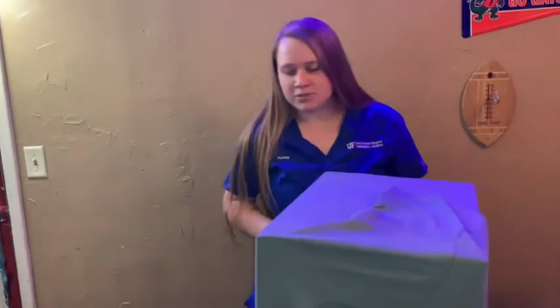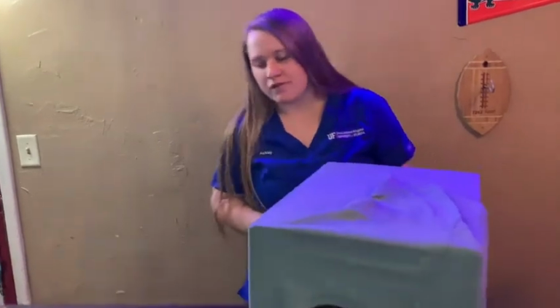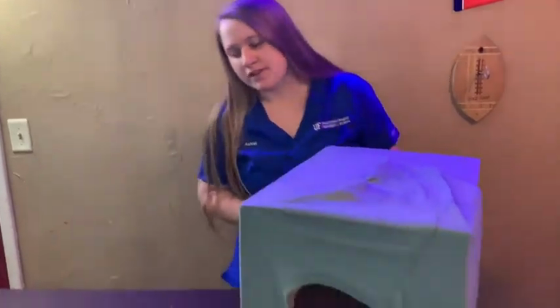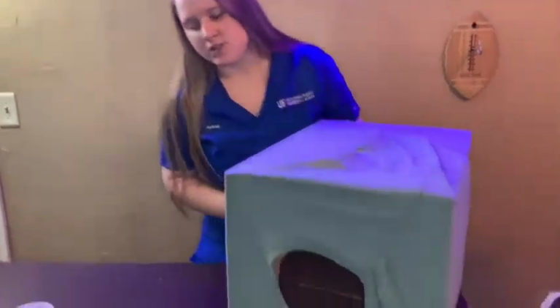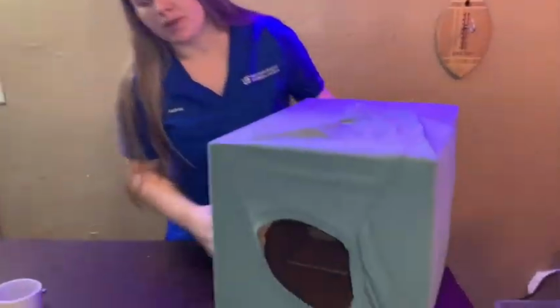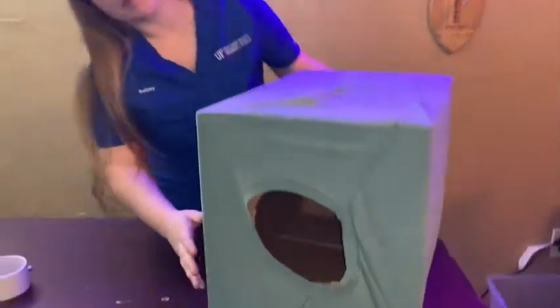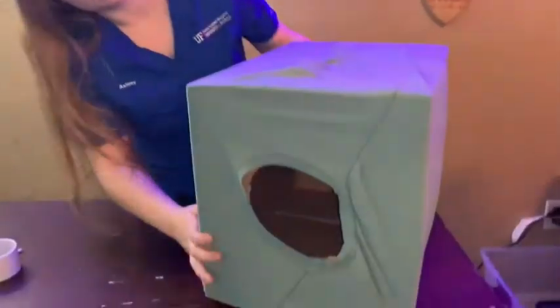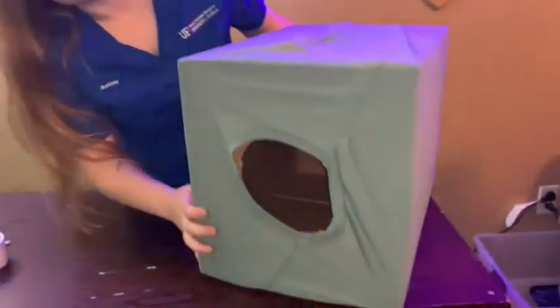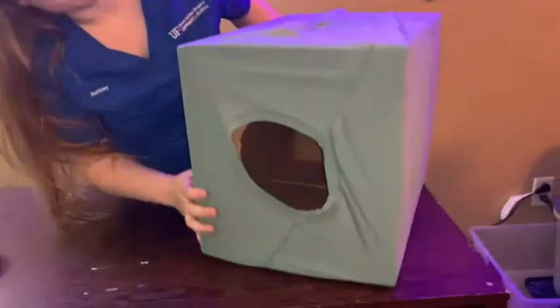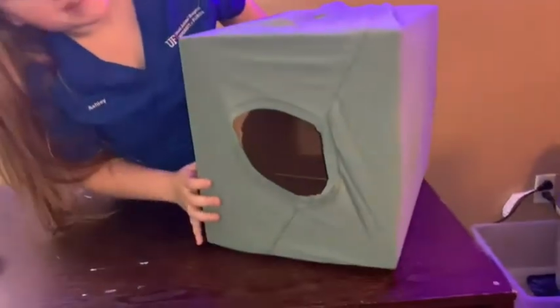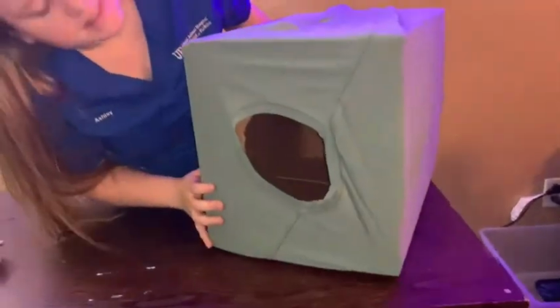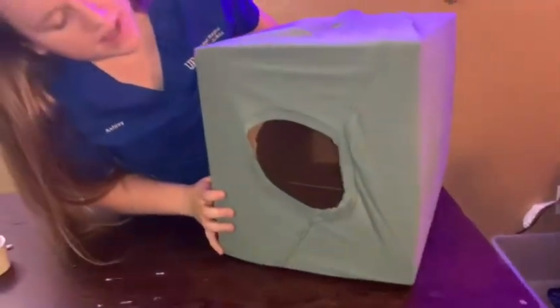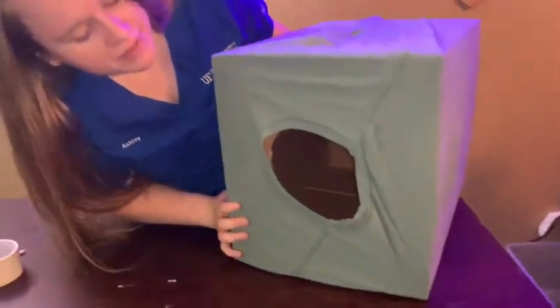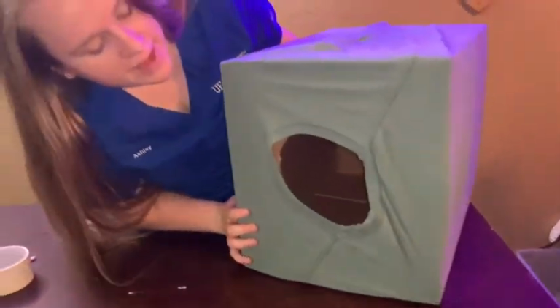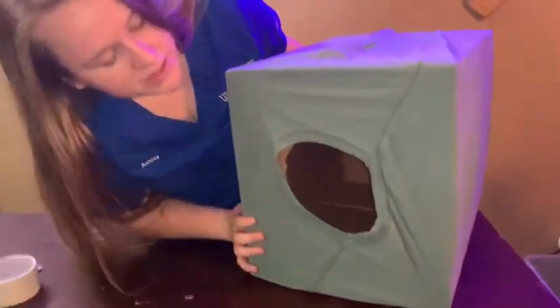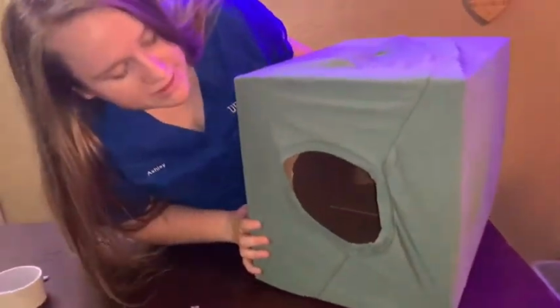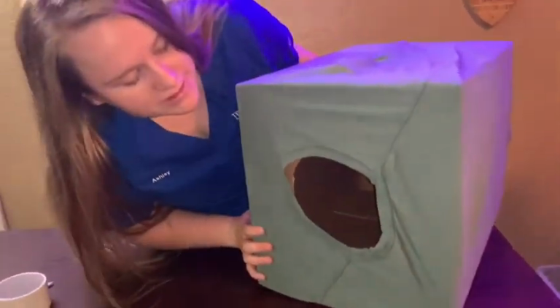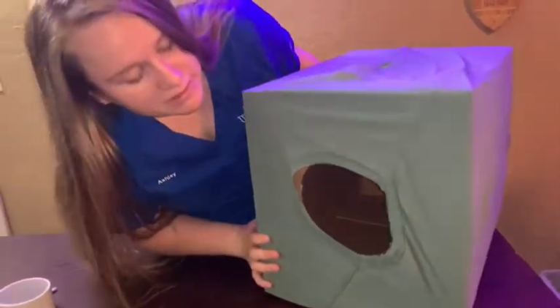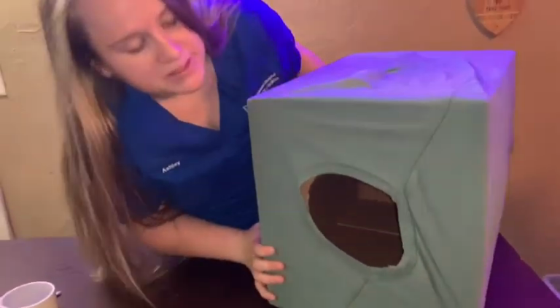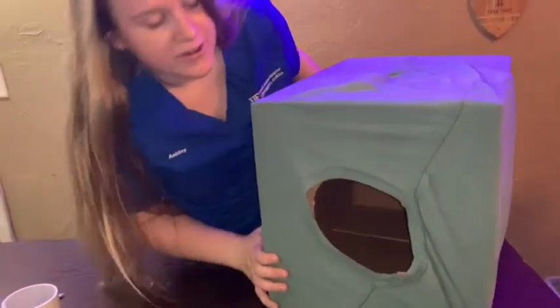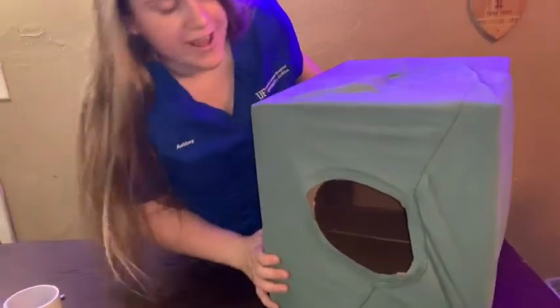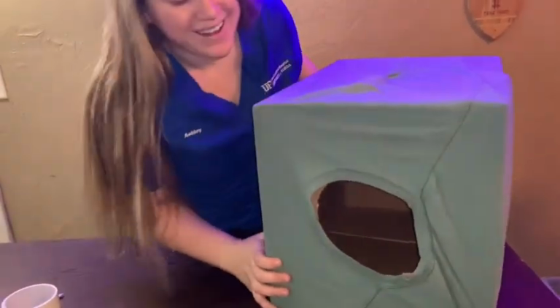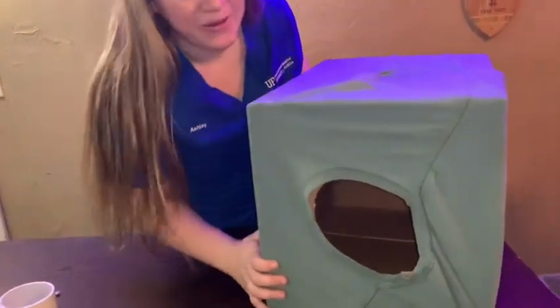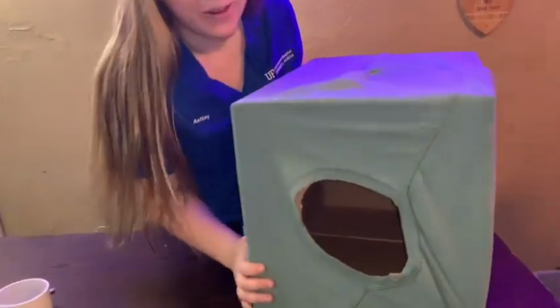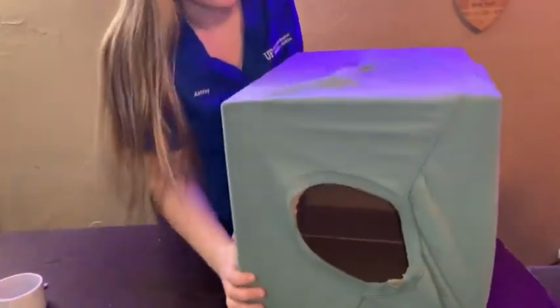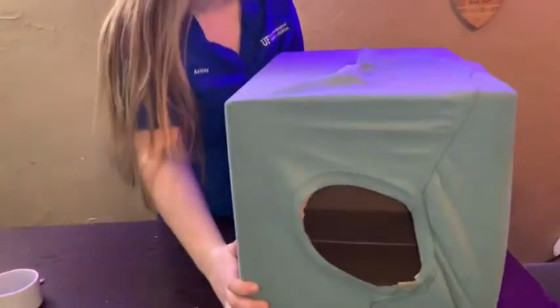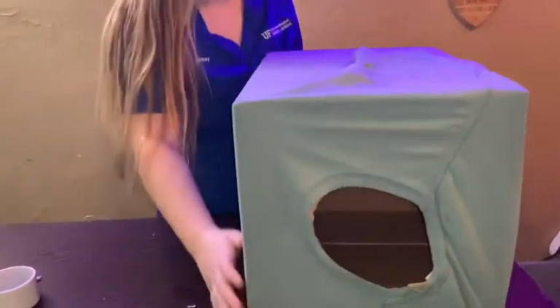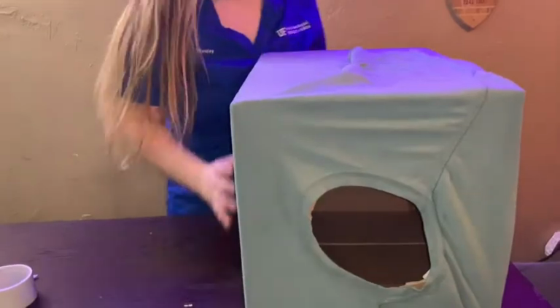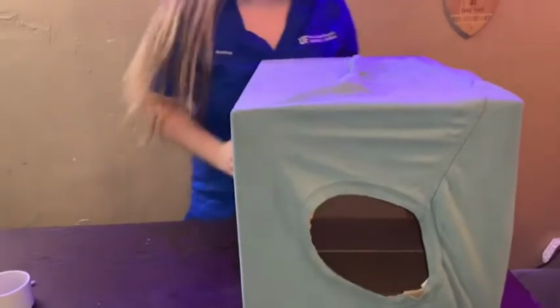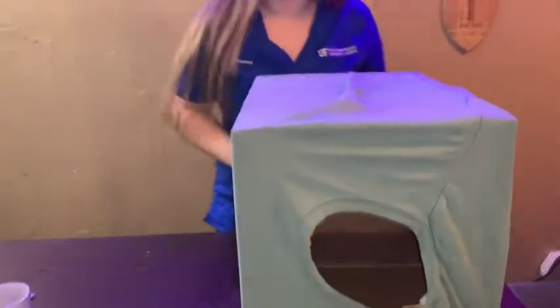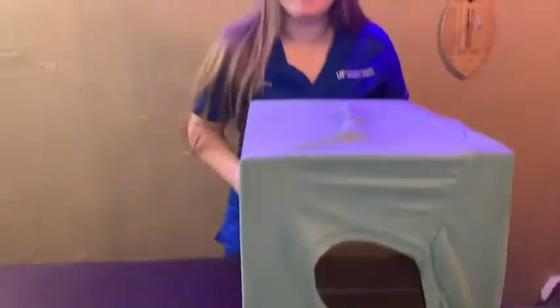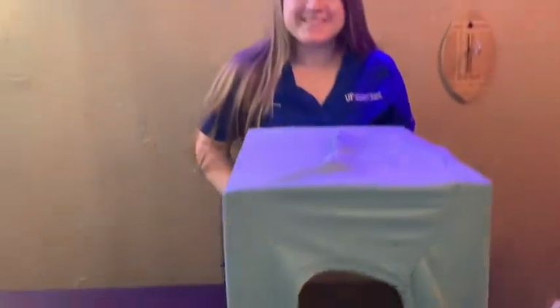It's perfect. You can put blankets or something inside for the cat to rest in, but it's a great hiding hole and a great source of enrichment. Thank you.